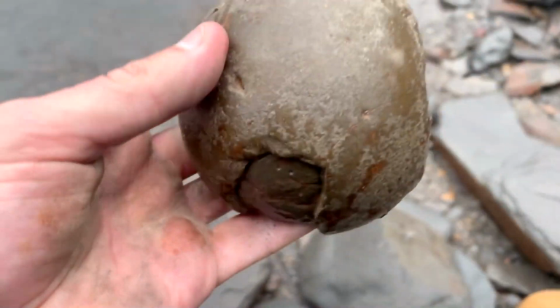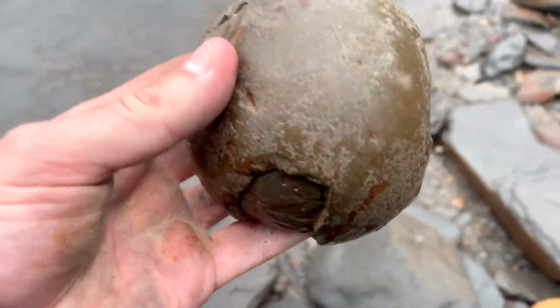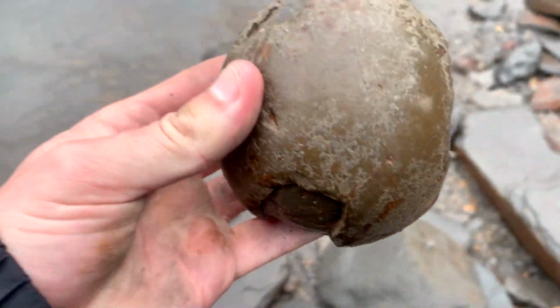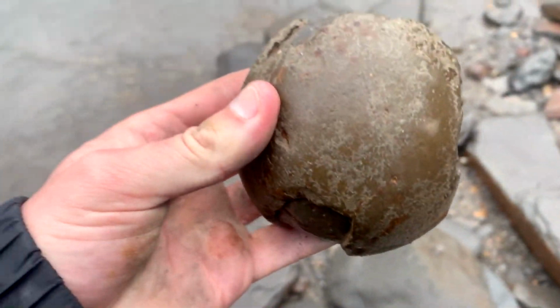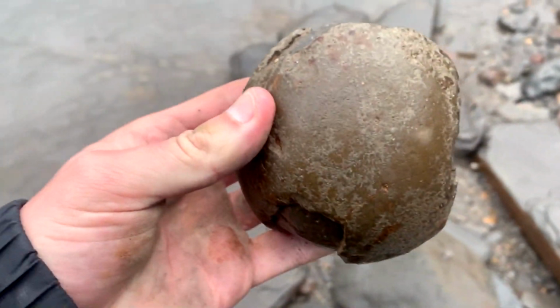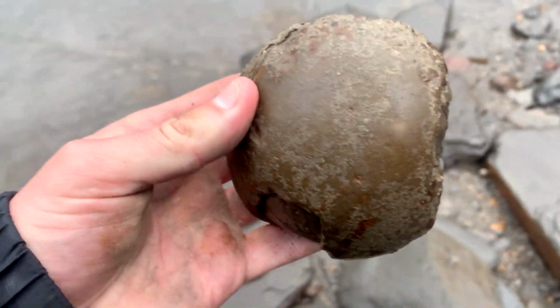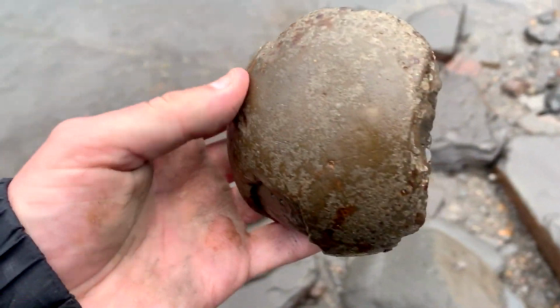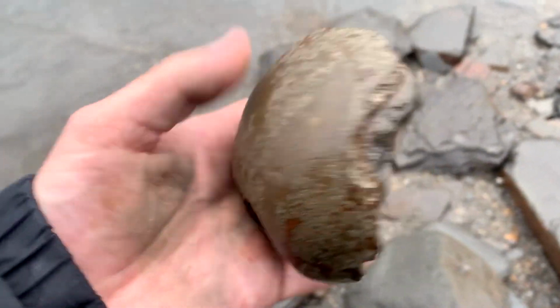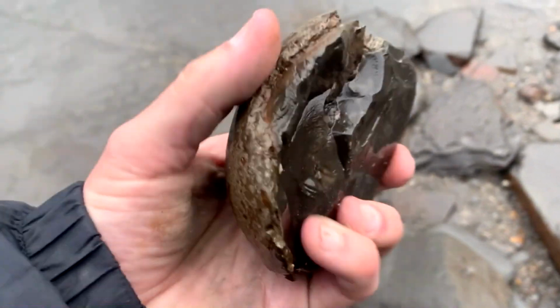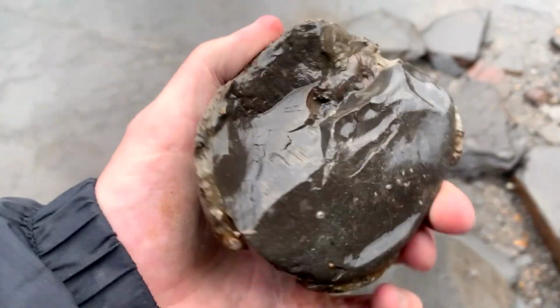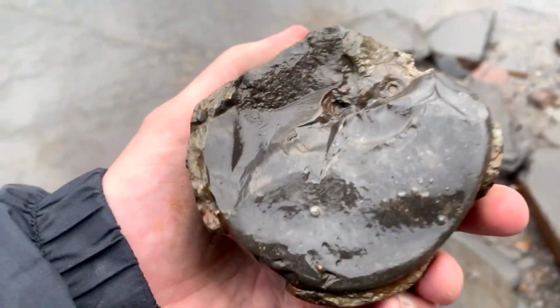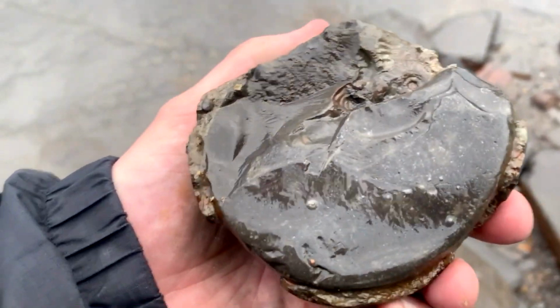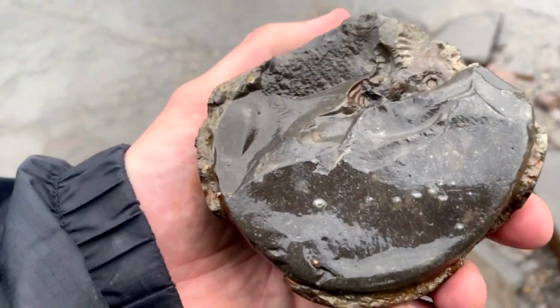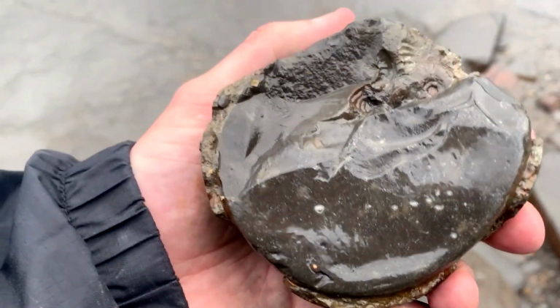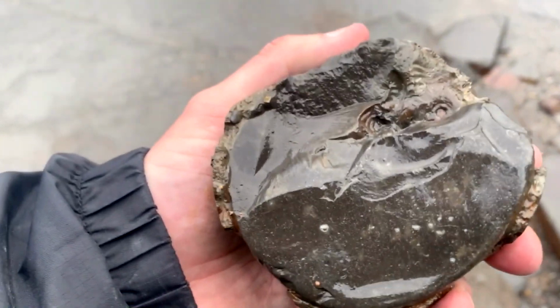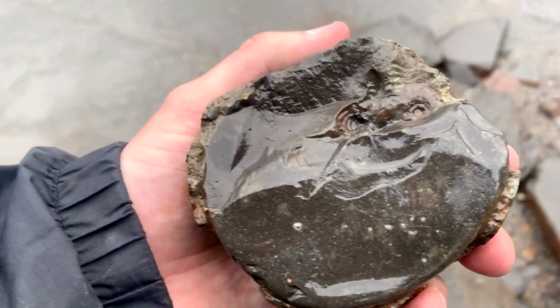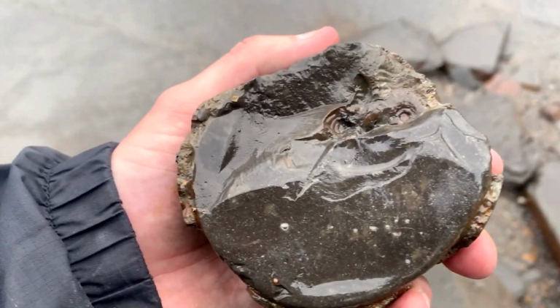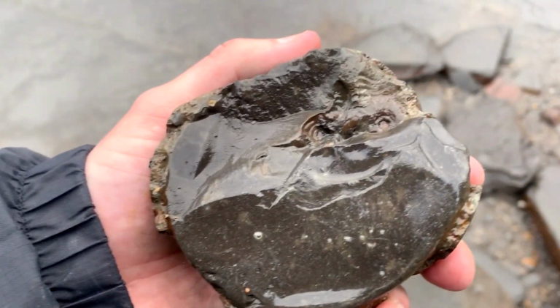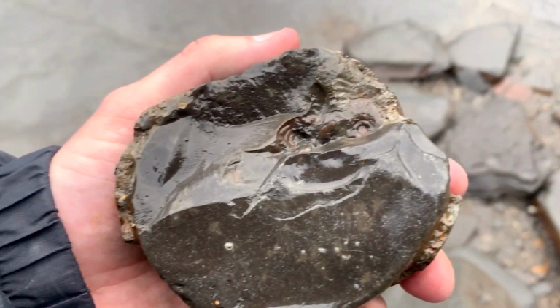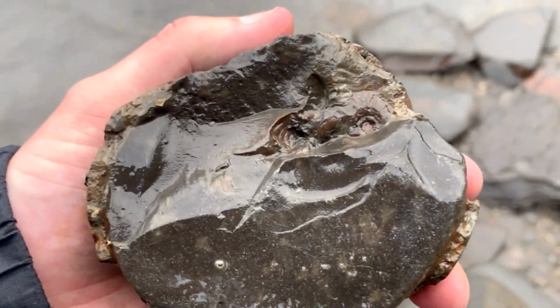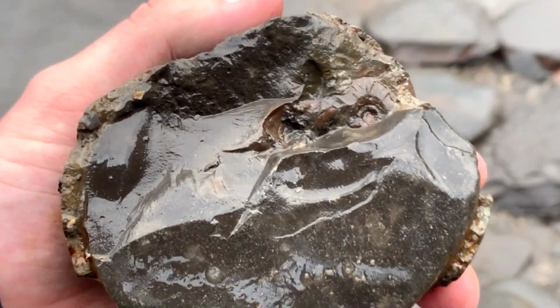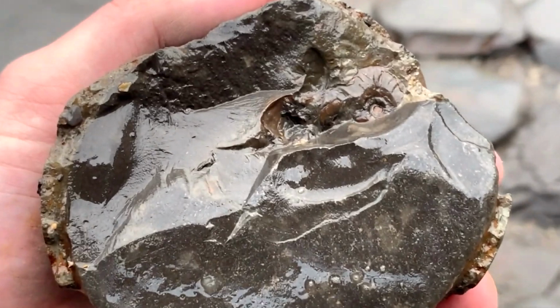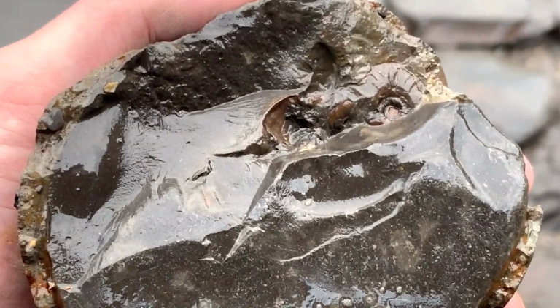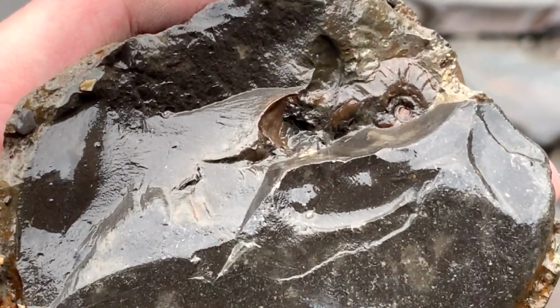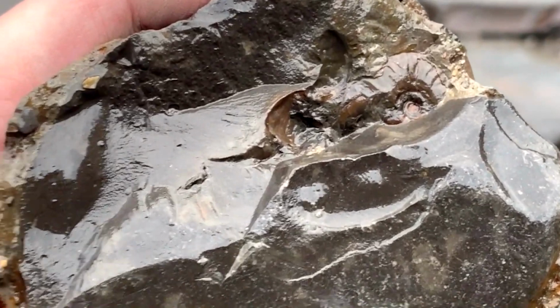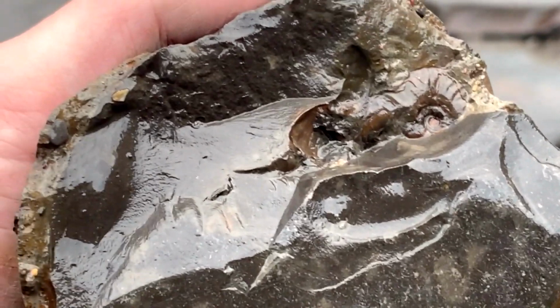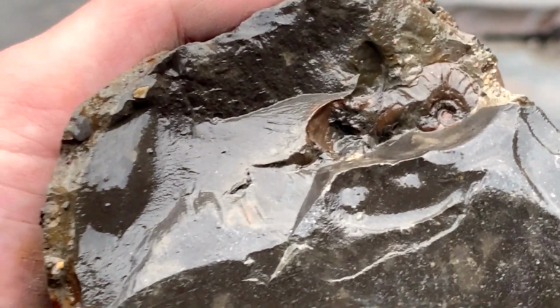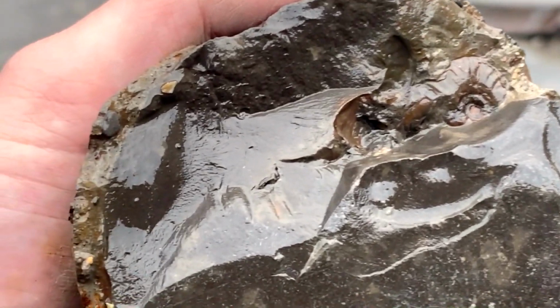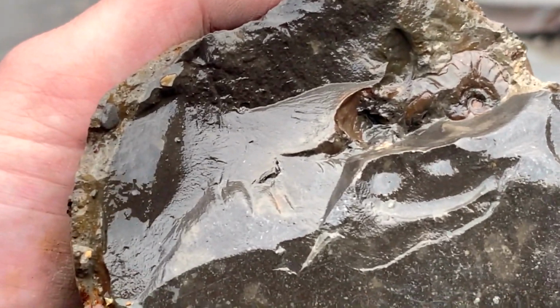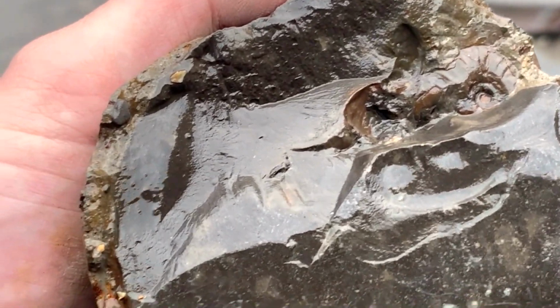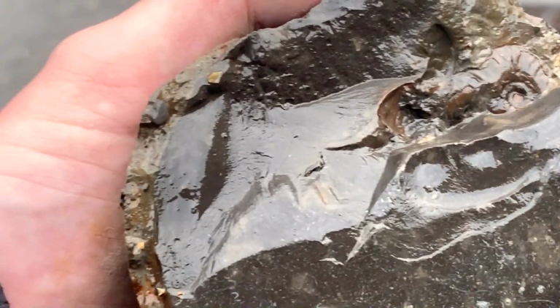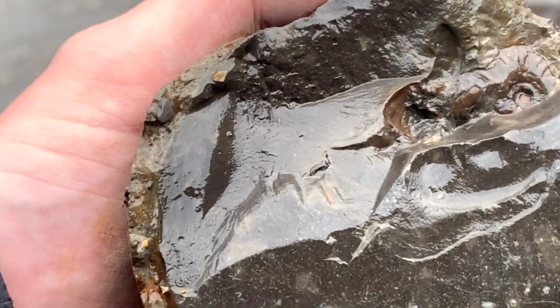I've just picked this nodule up here and there's definitely an ammonite inside, although someone's already broken it. But there could be more on the inside.